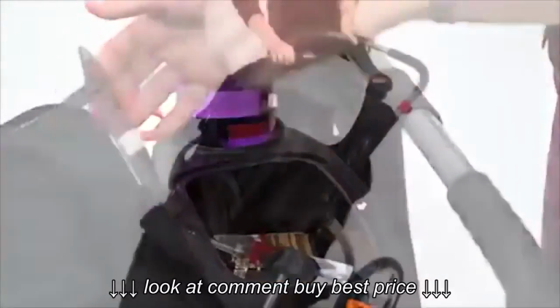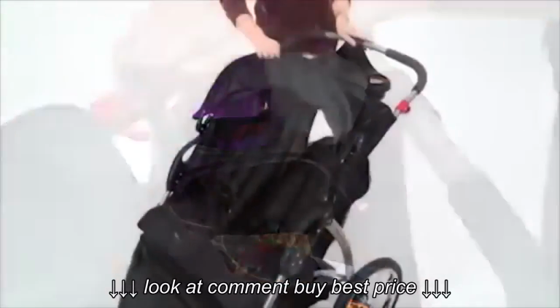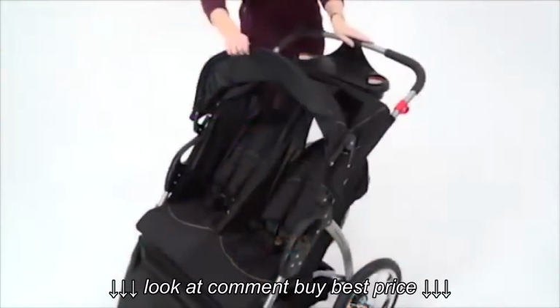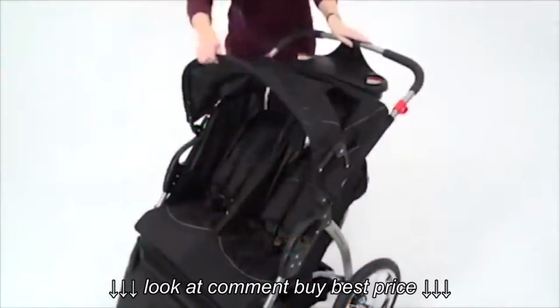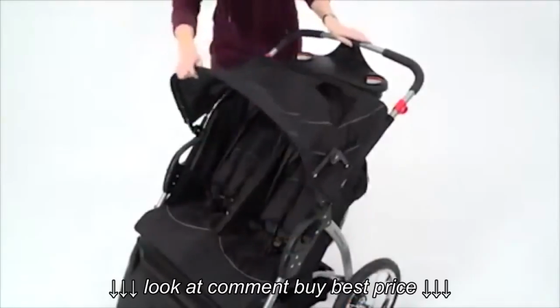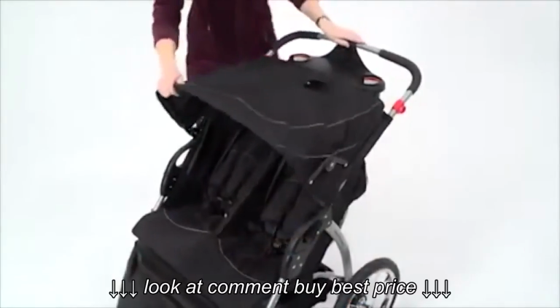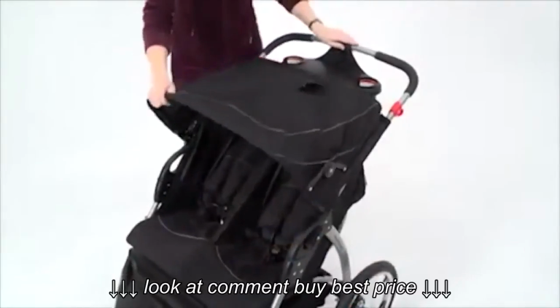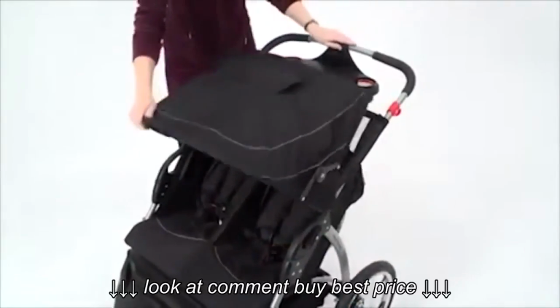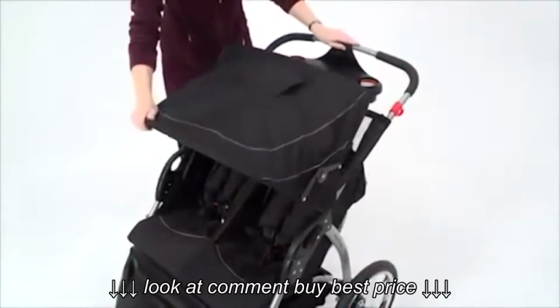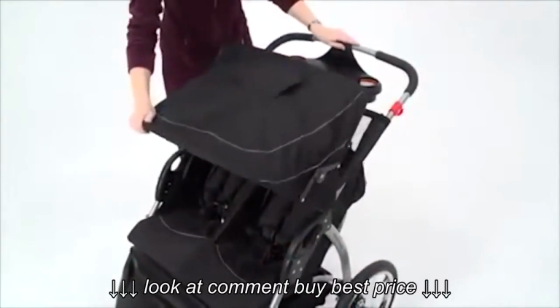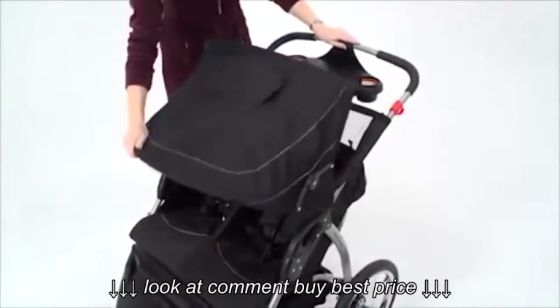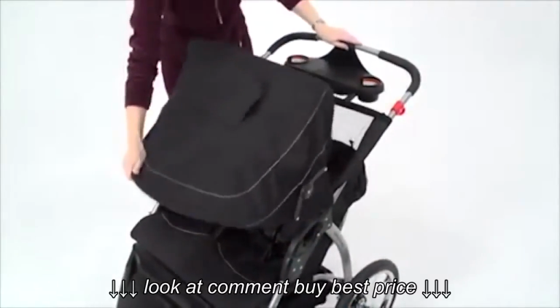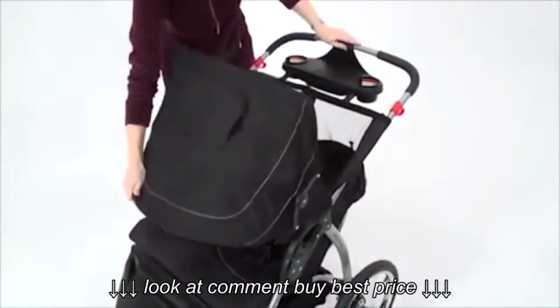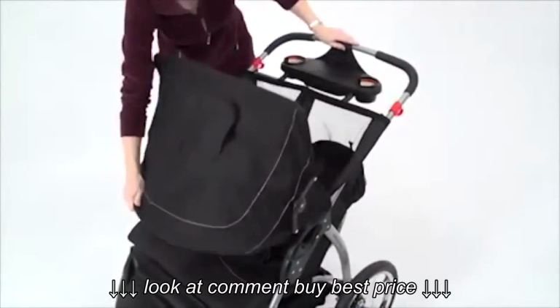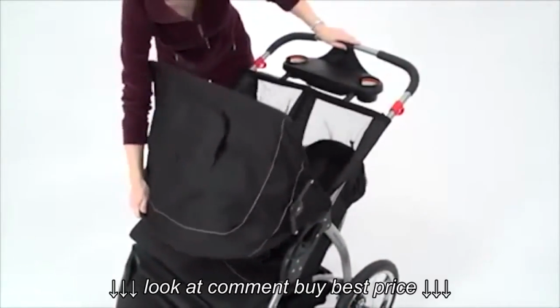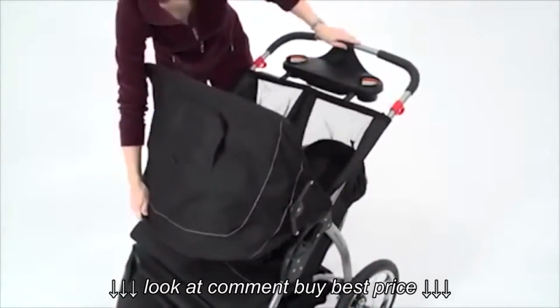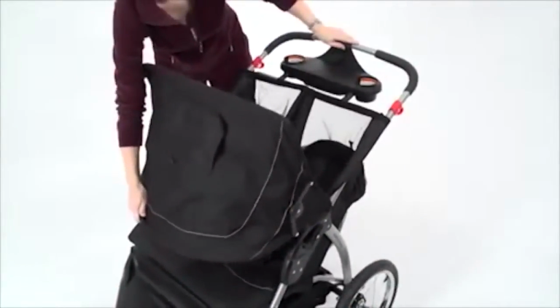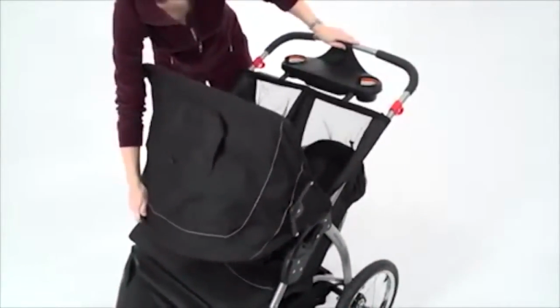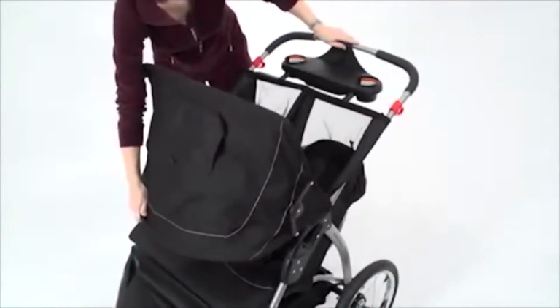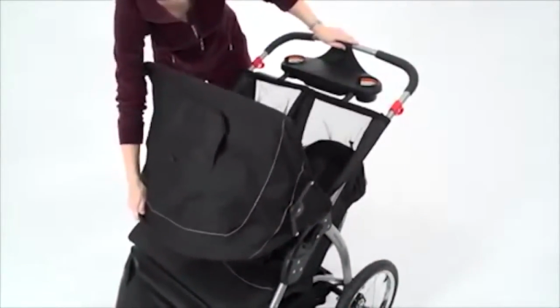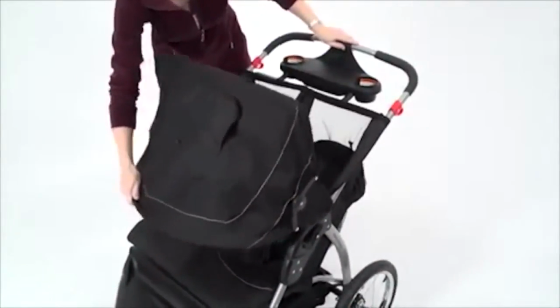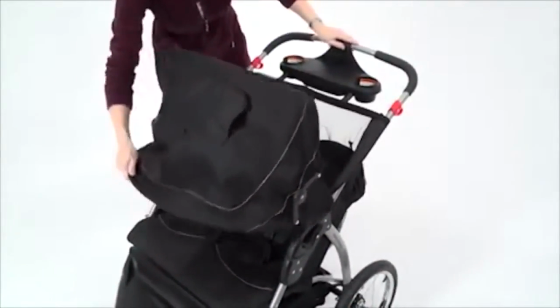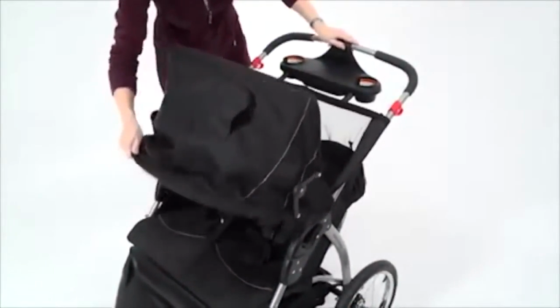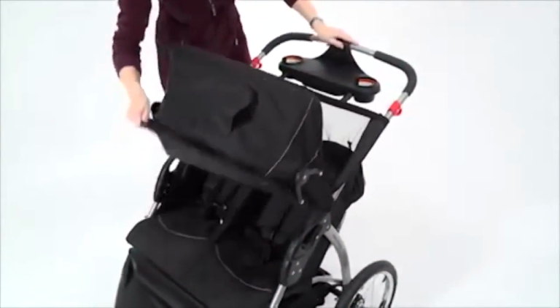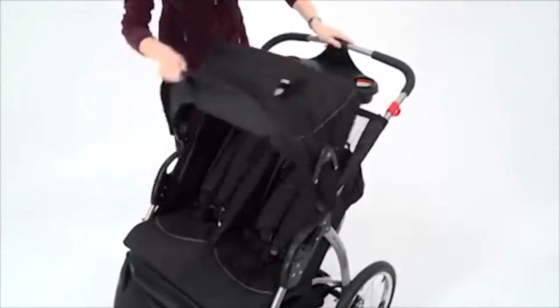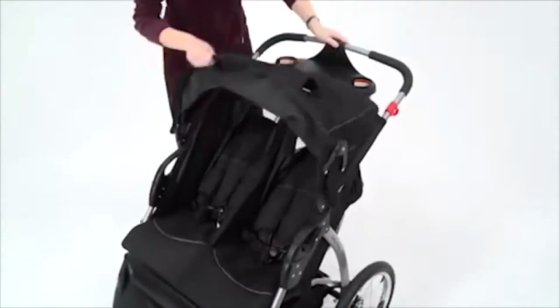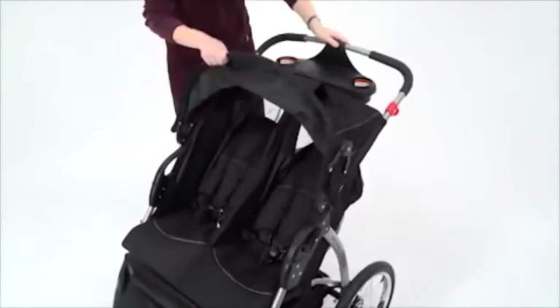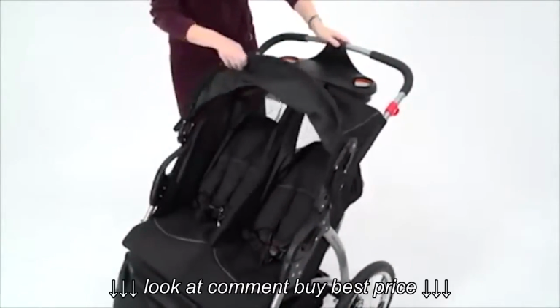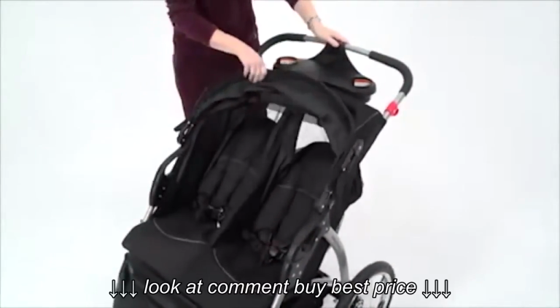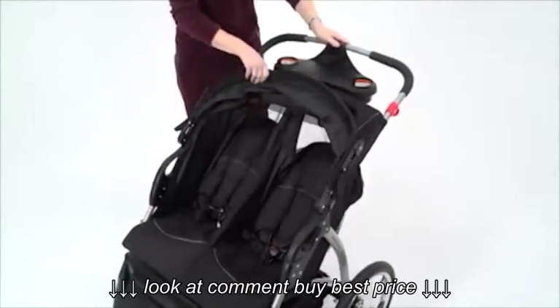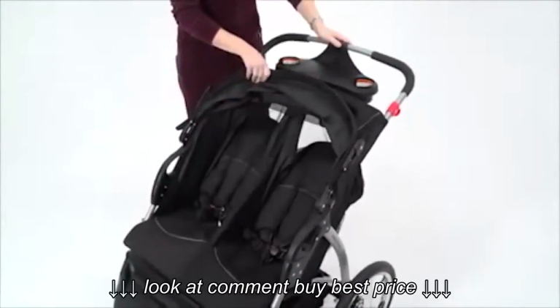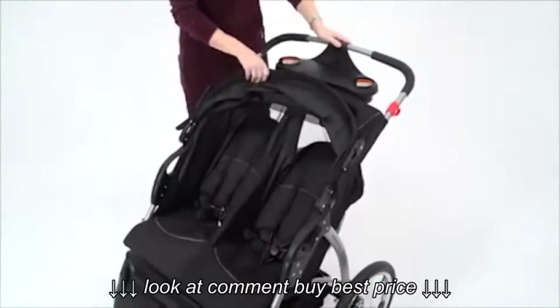Also, the large ratcheting shade canopy protects my children from the sun and elements when we're out and about.